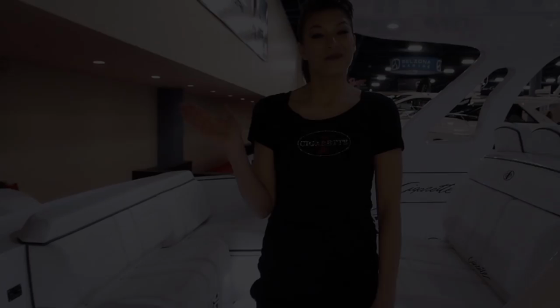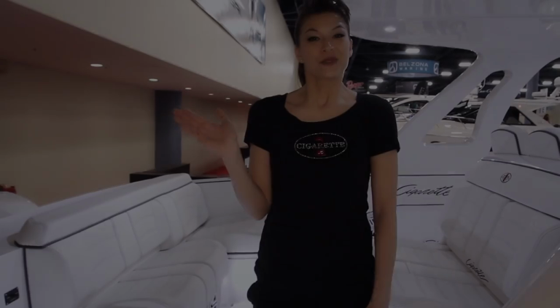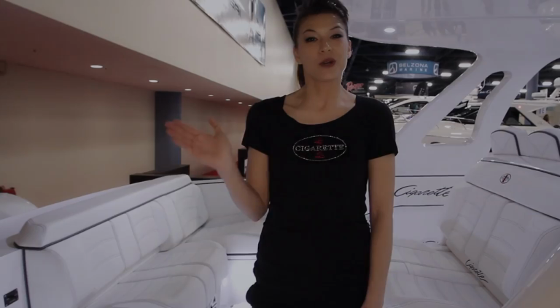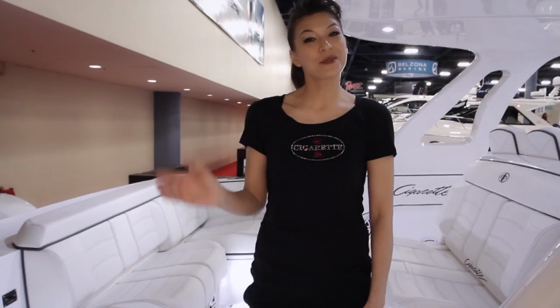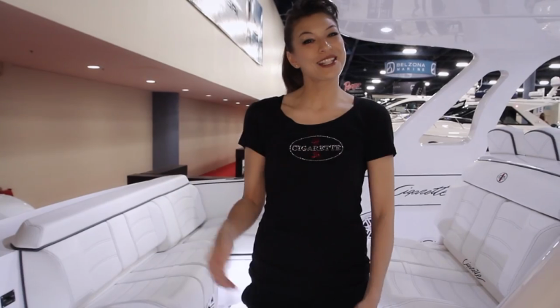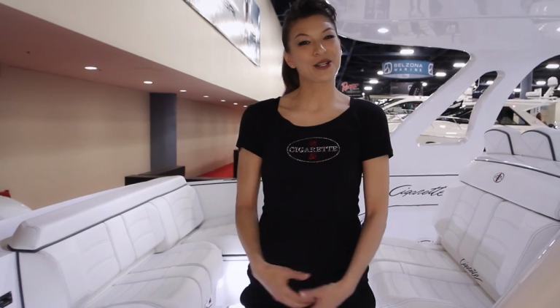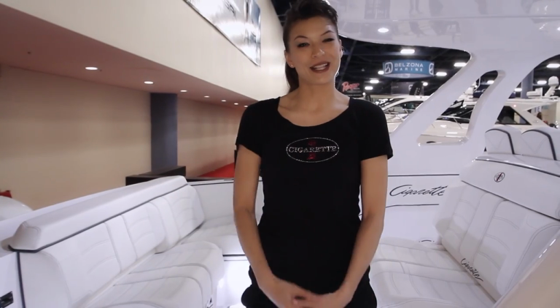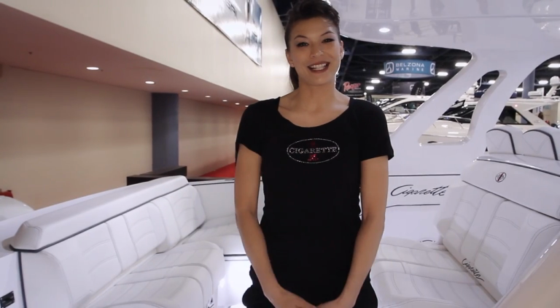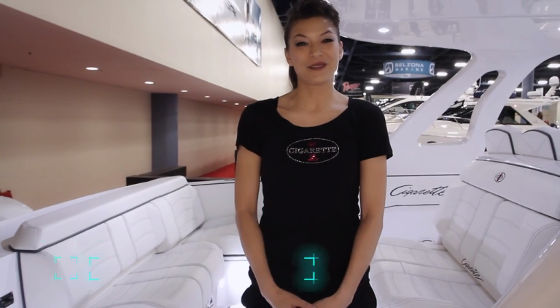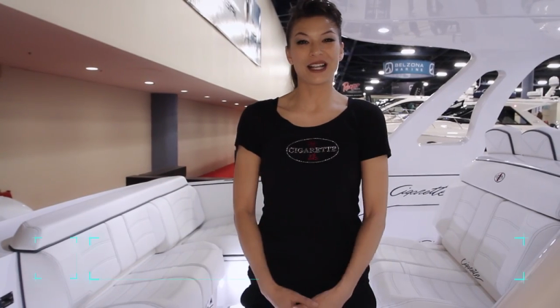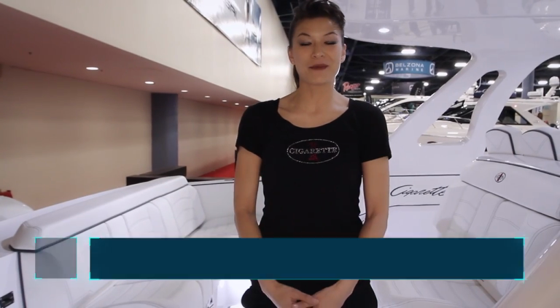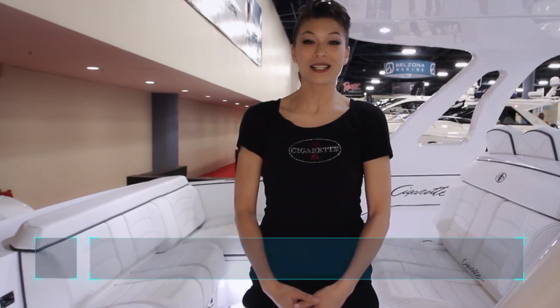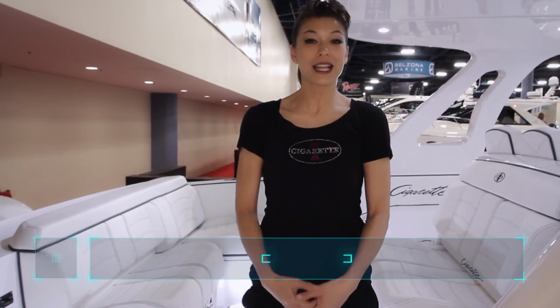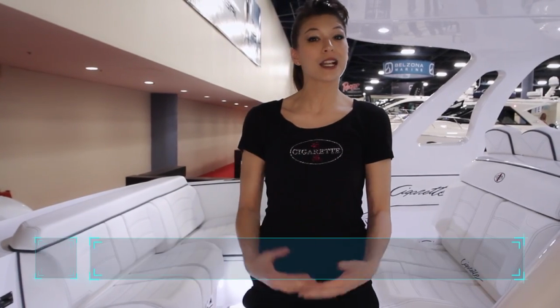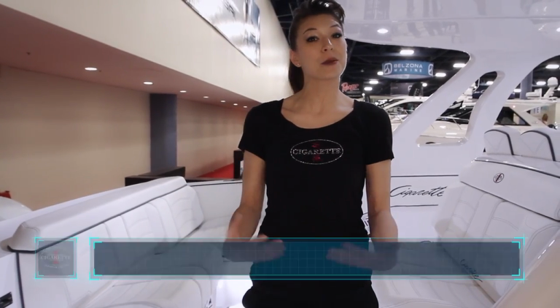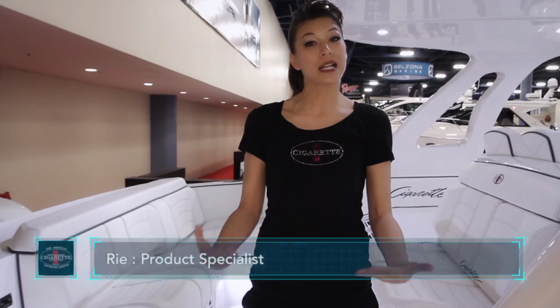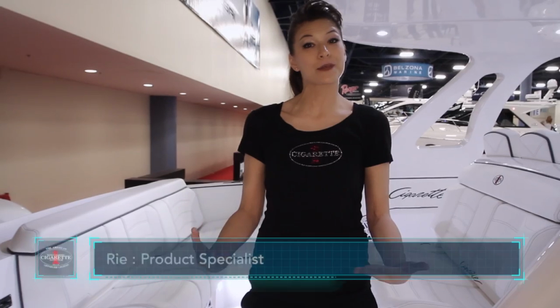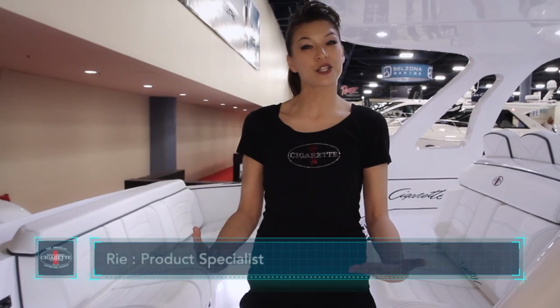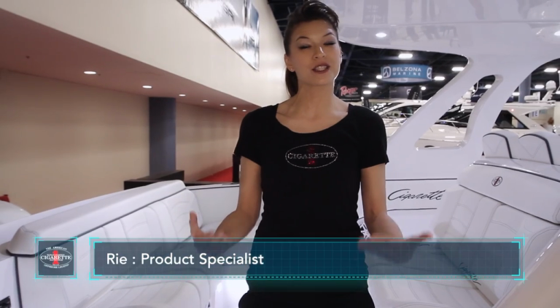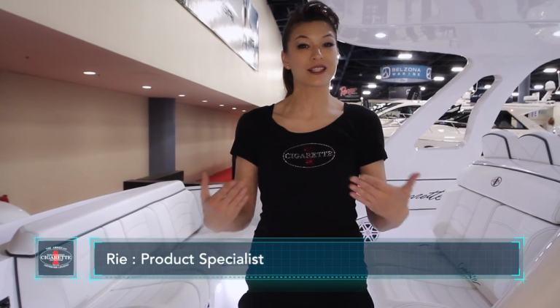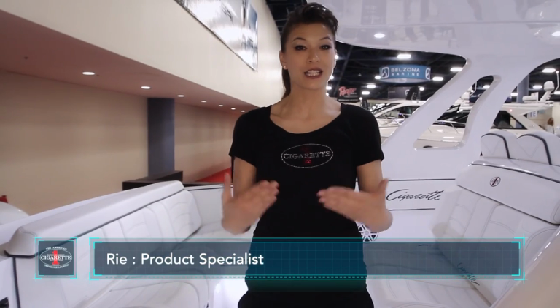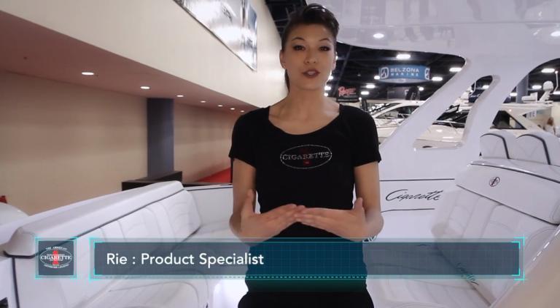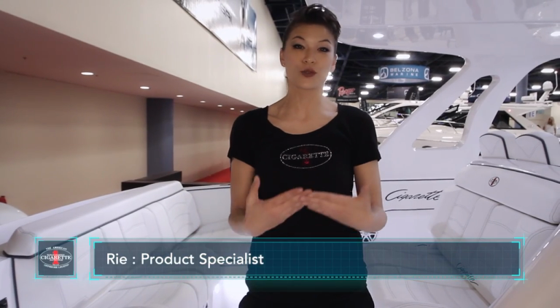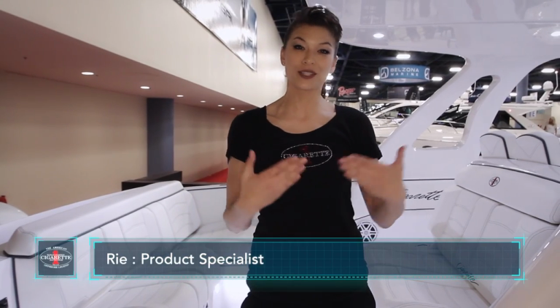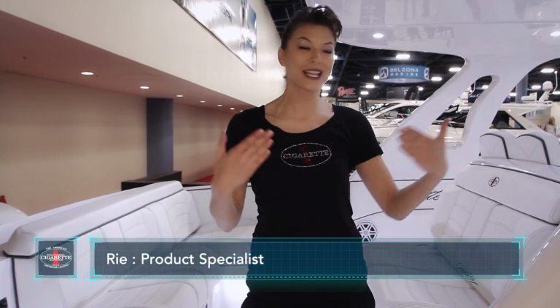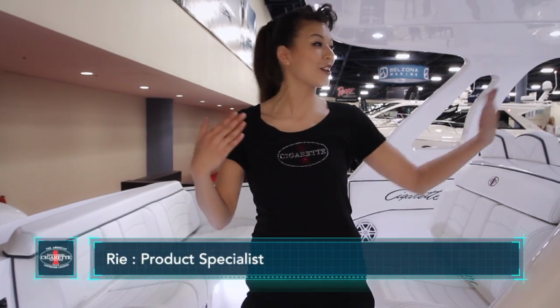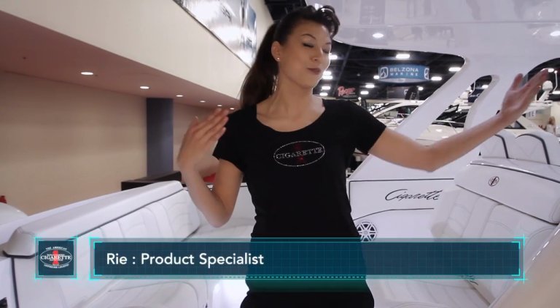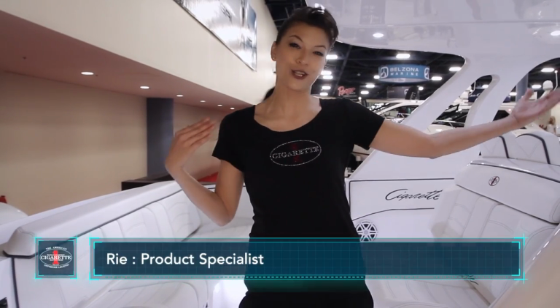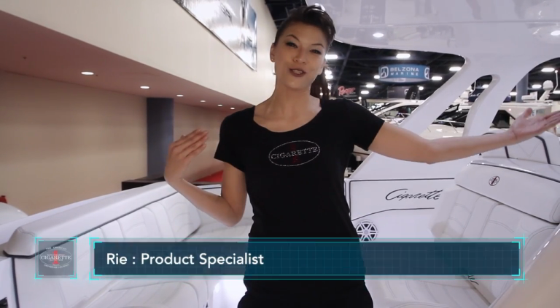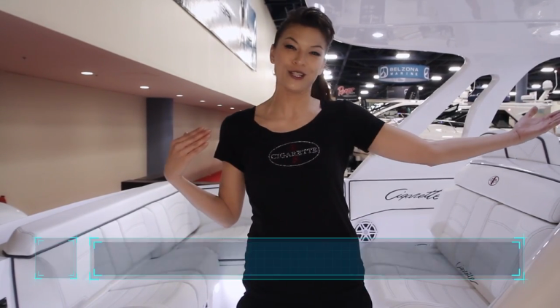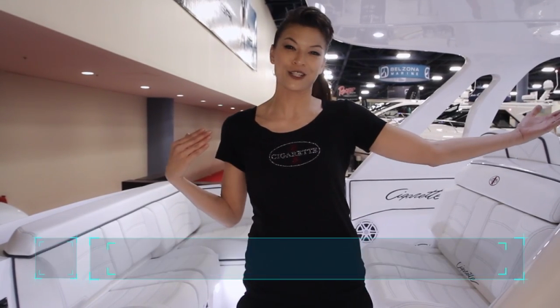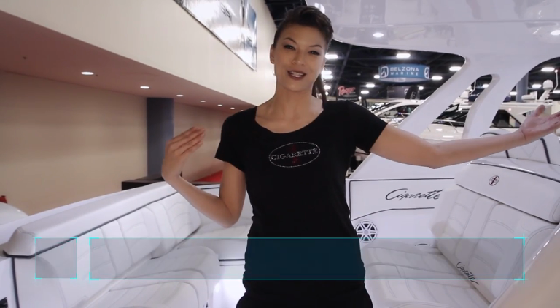Welcome to Cigarette Racing. My name is Leah, and I'm the product specialist that's going to give you a tour today on the 42-foot Huntress.